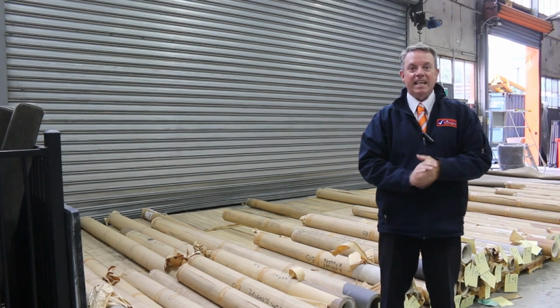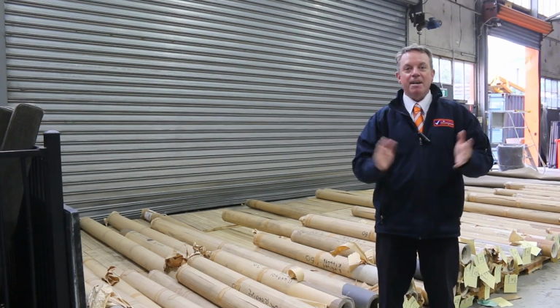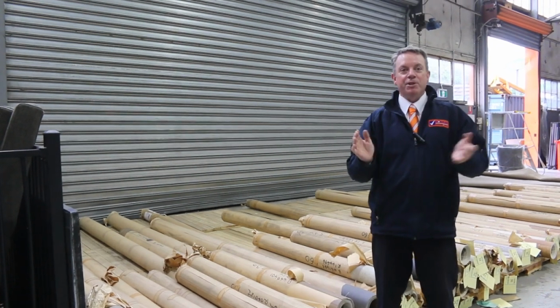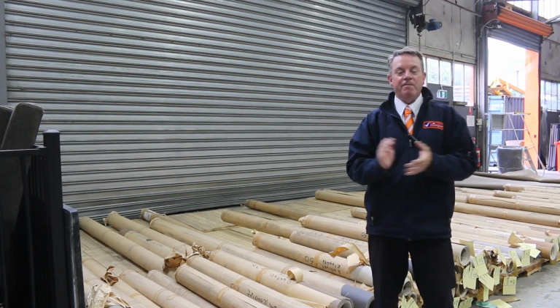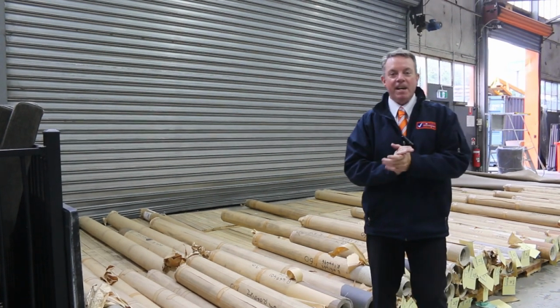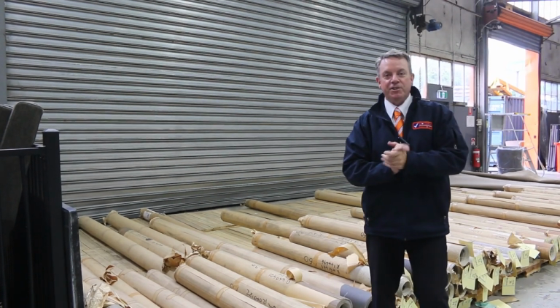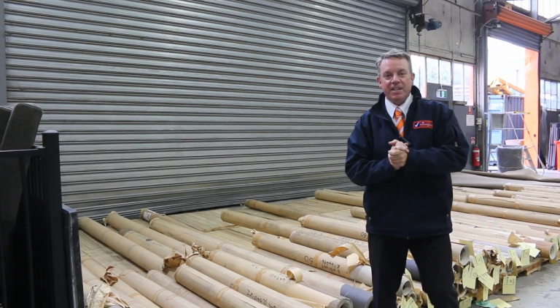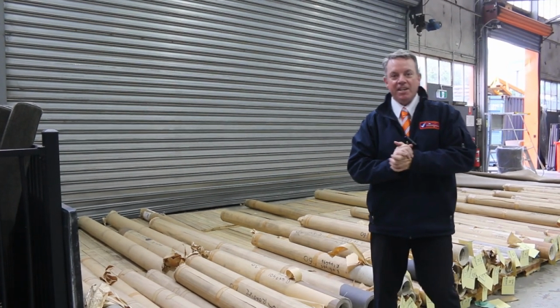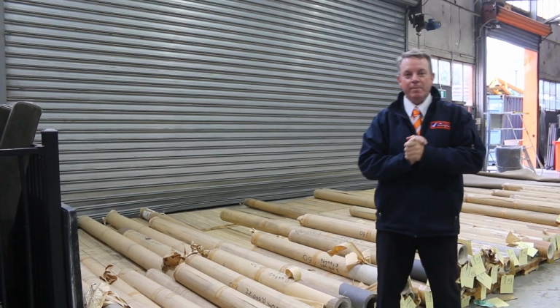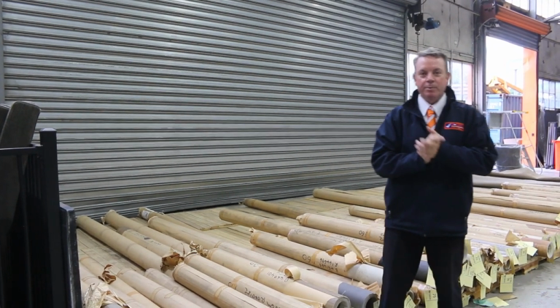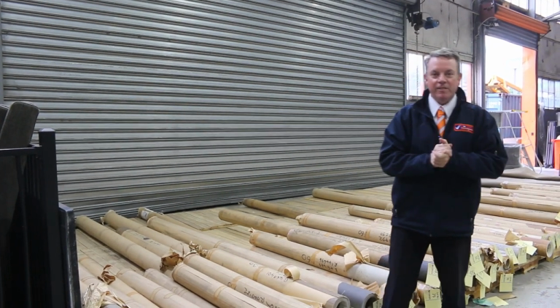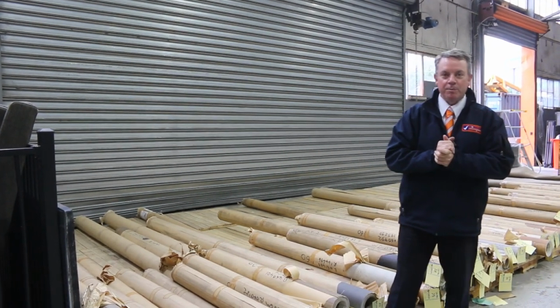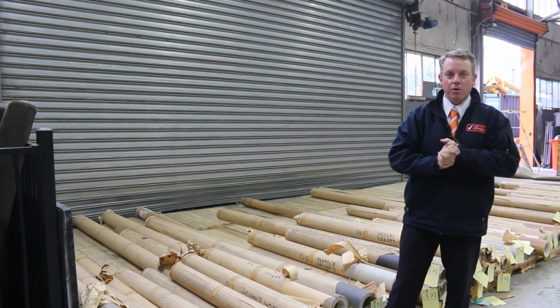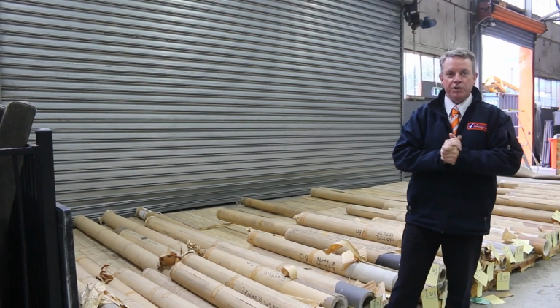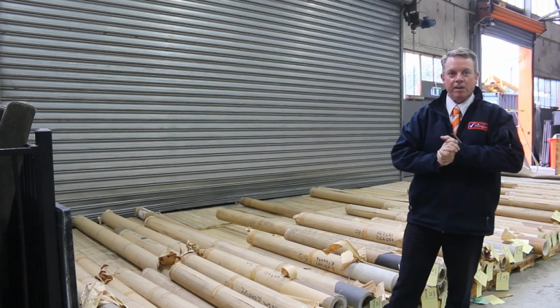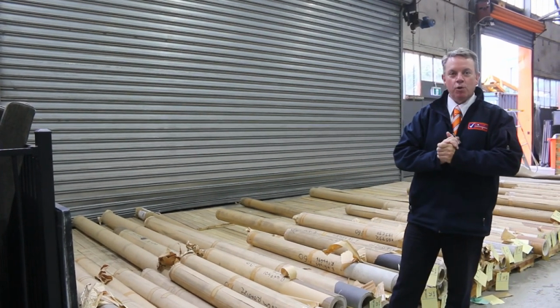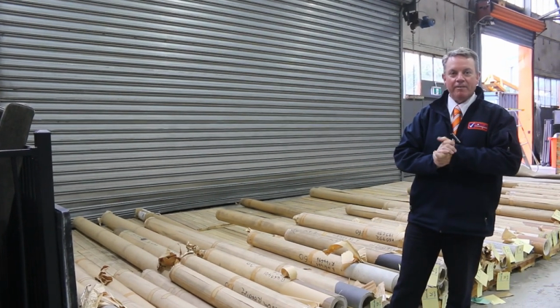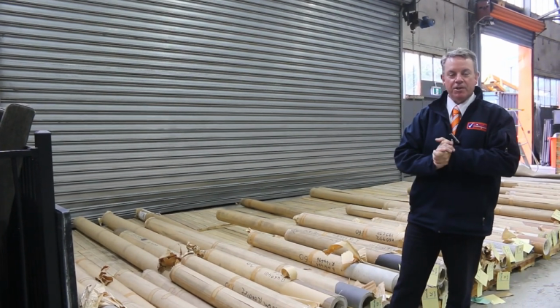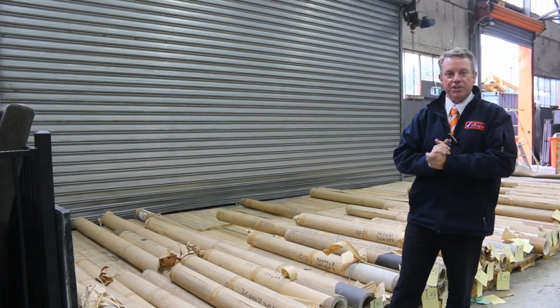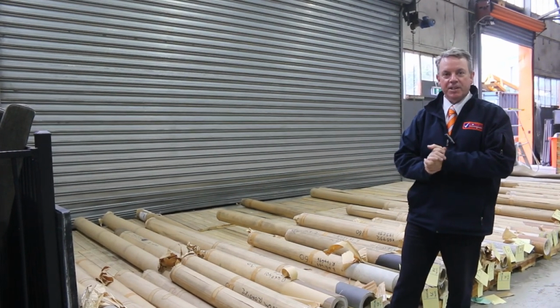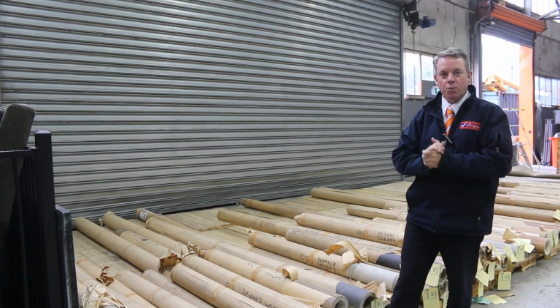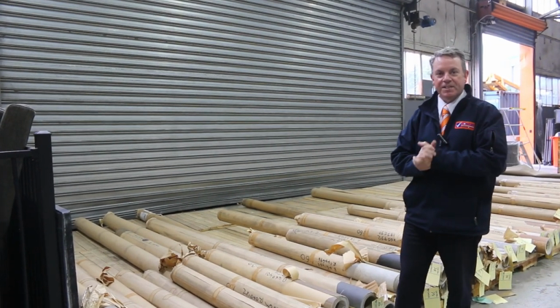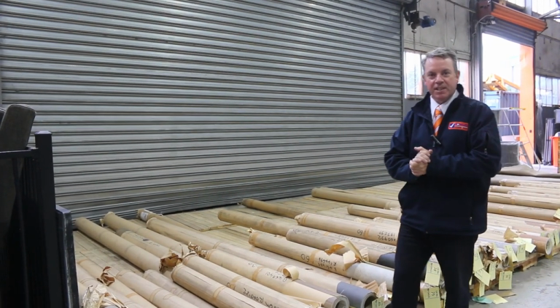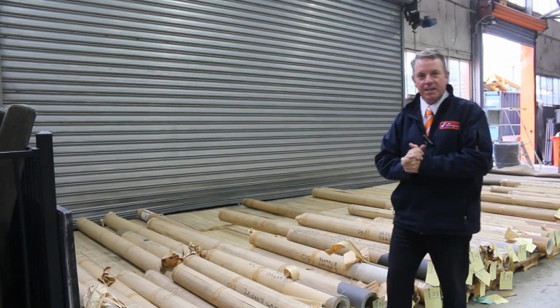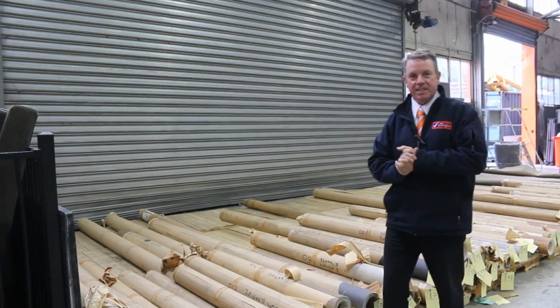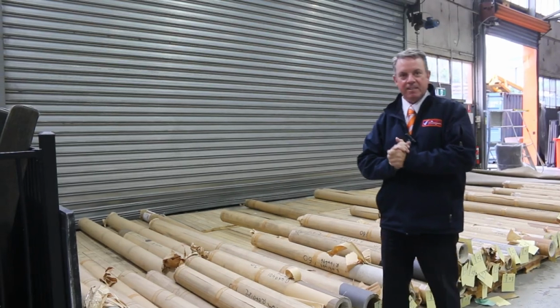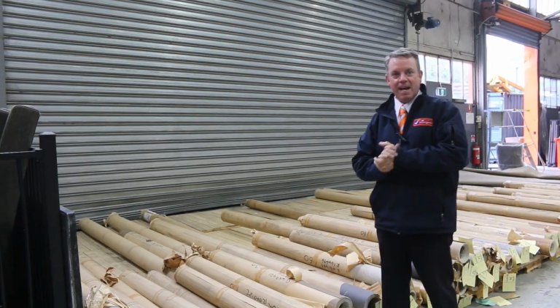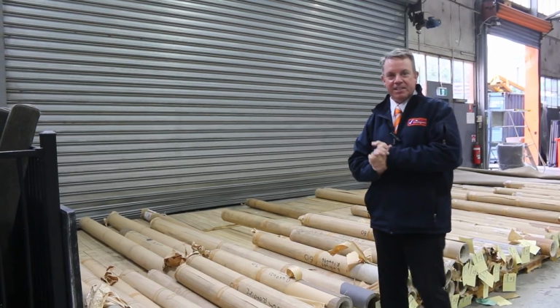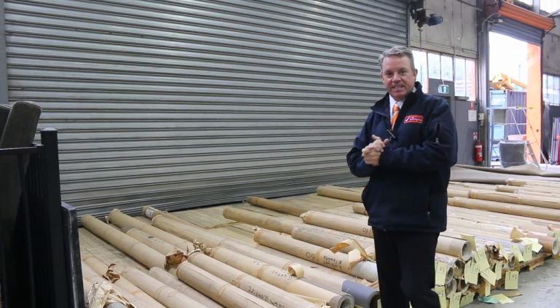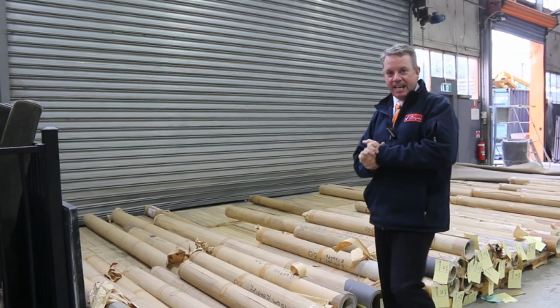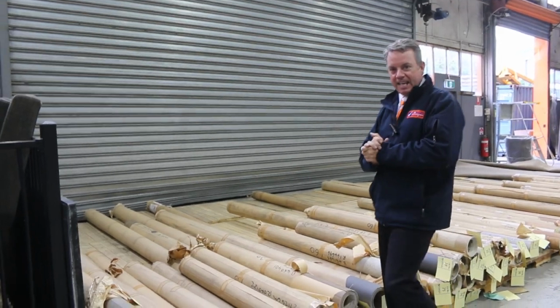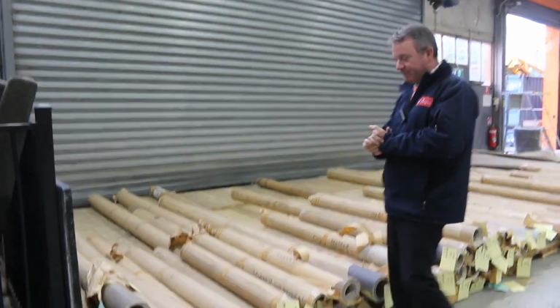G'day, I'm John from Fowler's Auction Sales. I'm here to preview tomorrow's floor covering auction — that's Wednesday the 22nd of March at 10am.